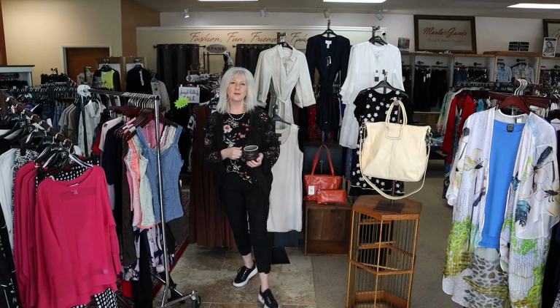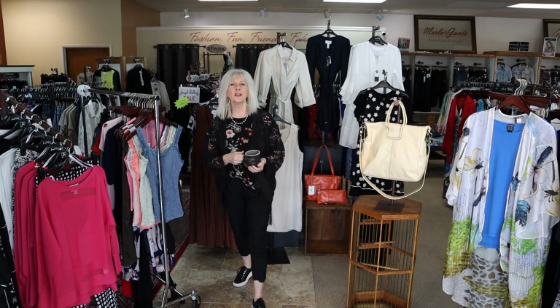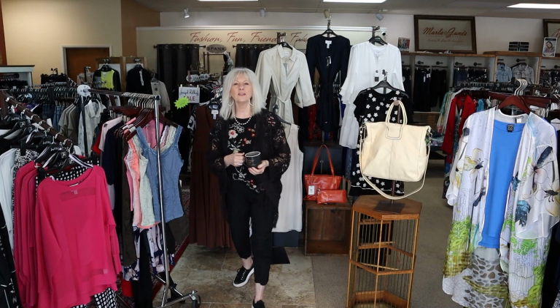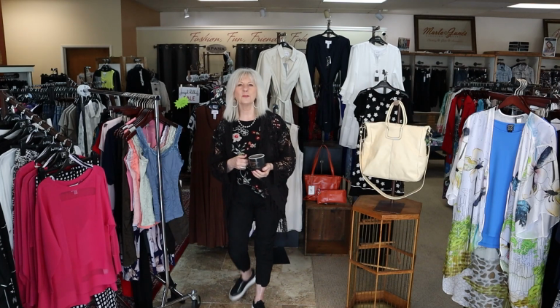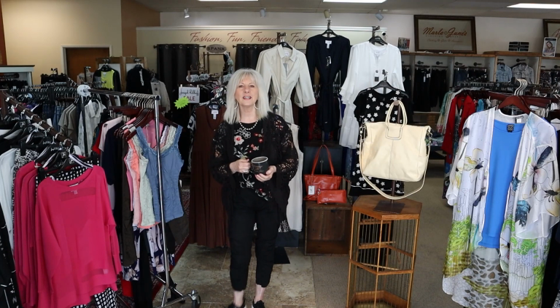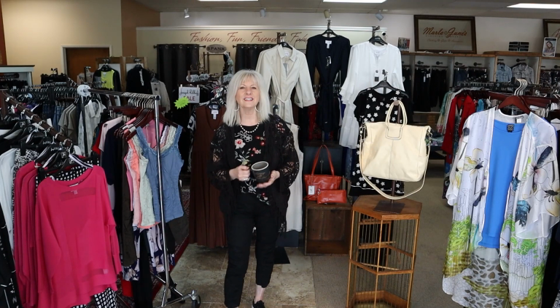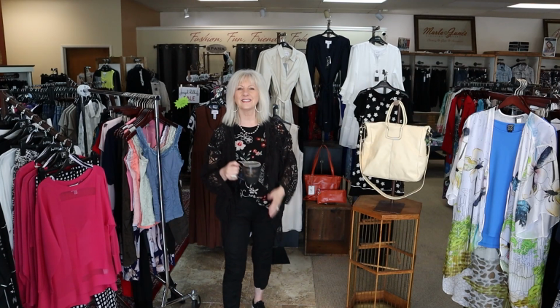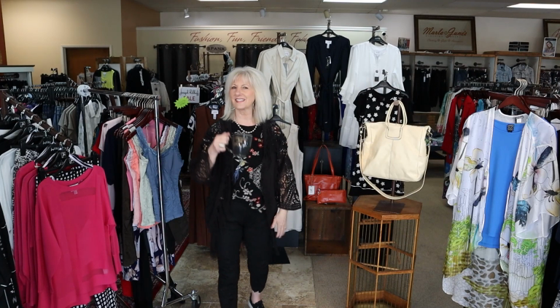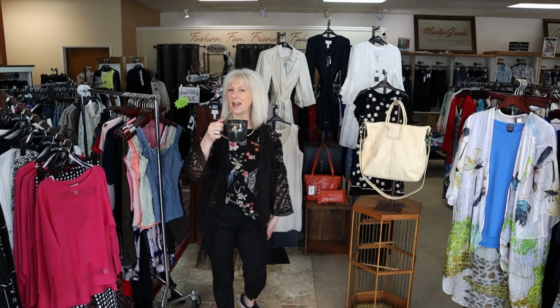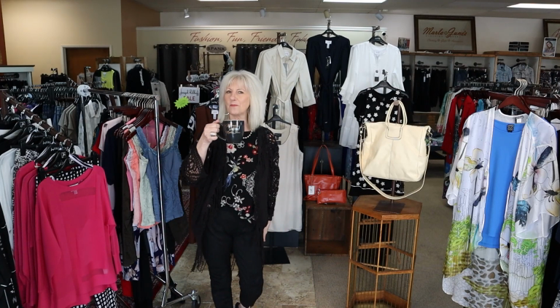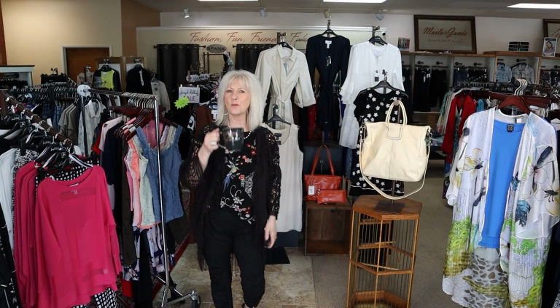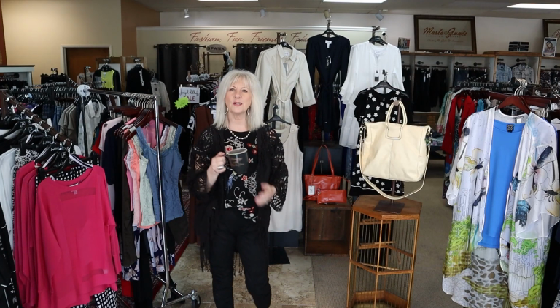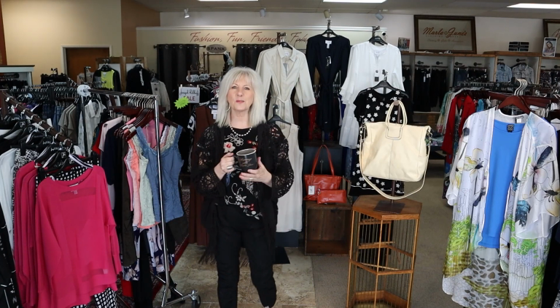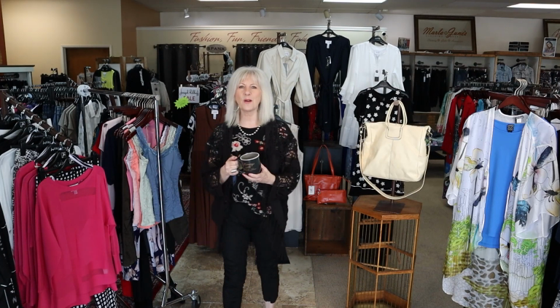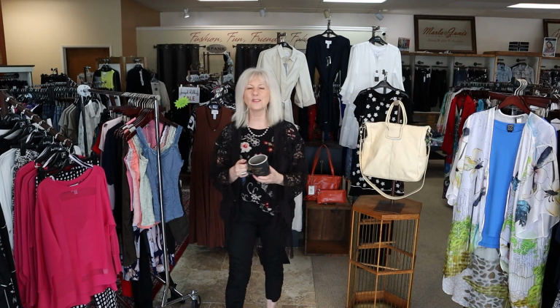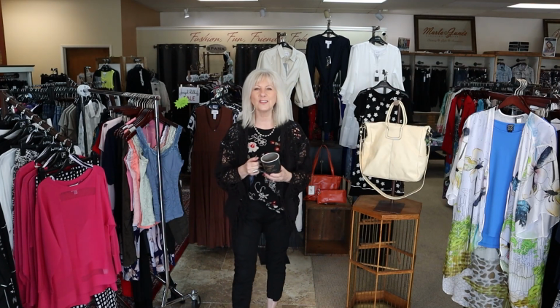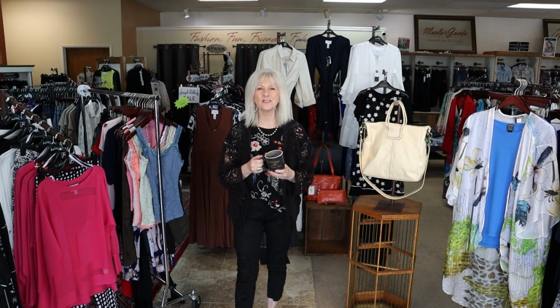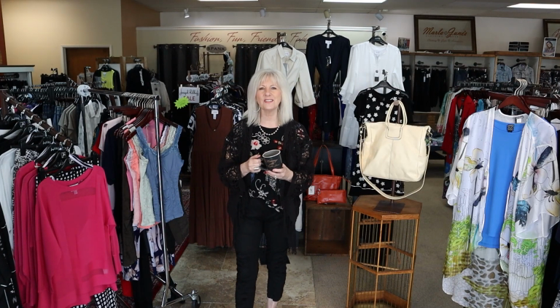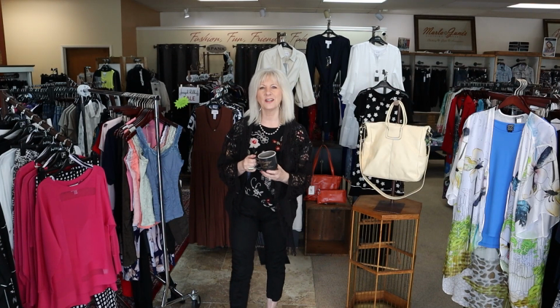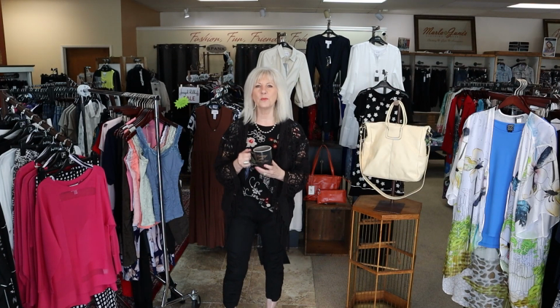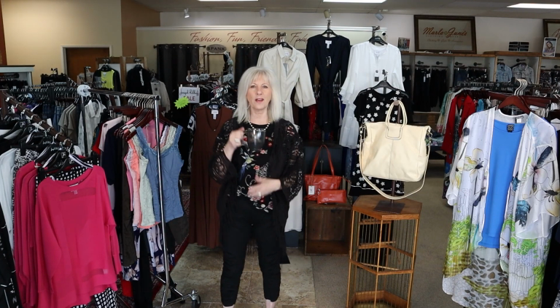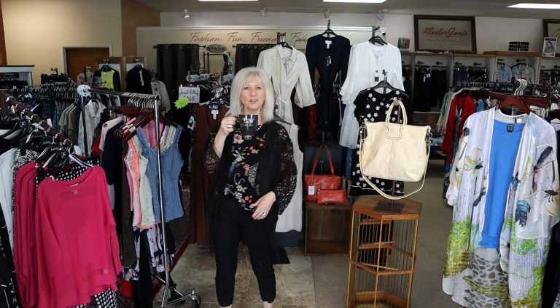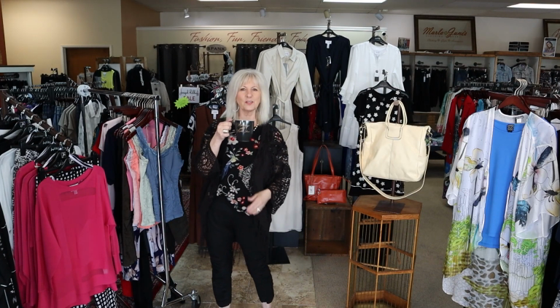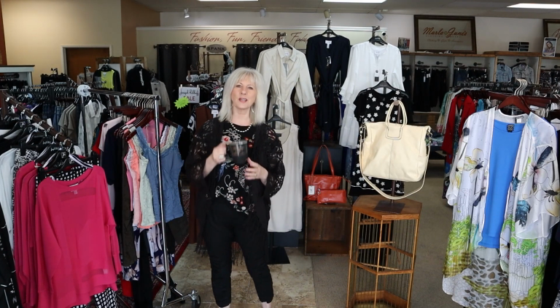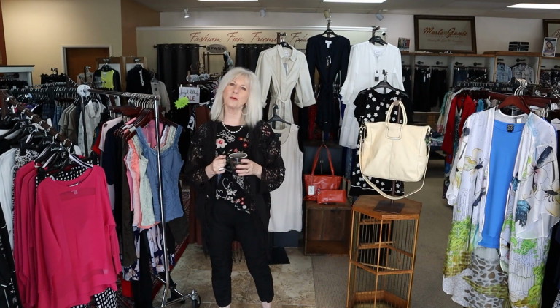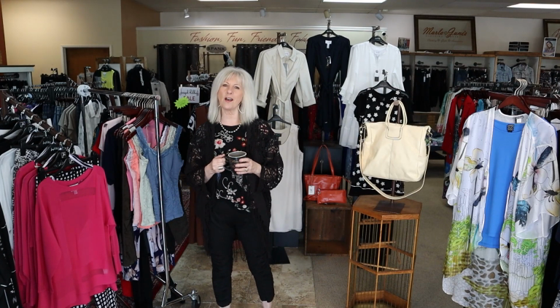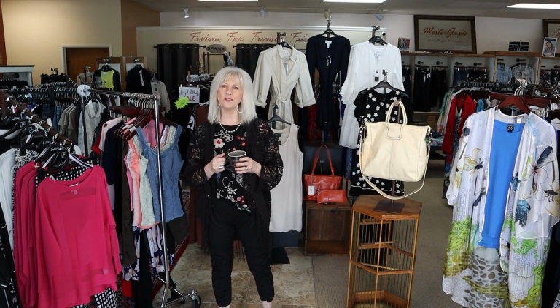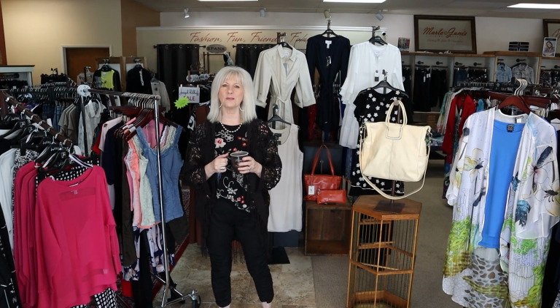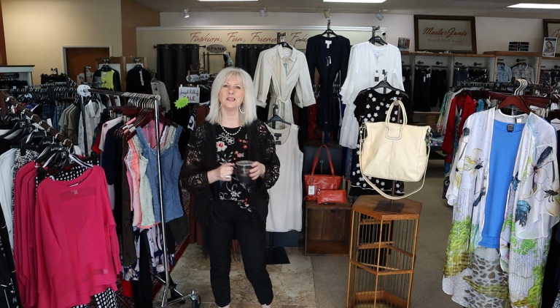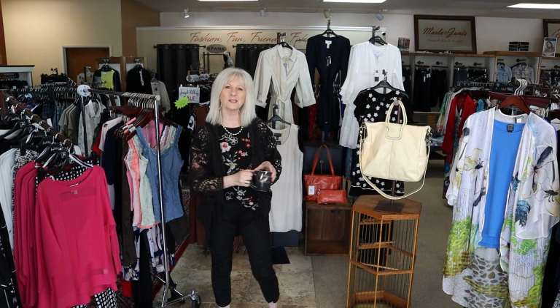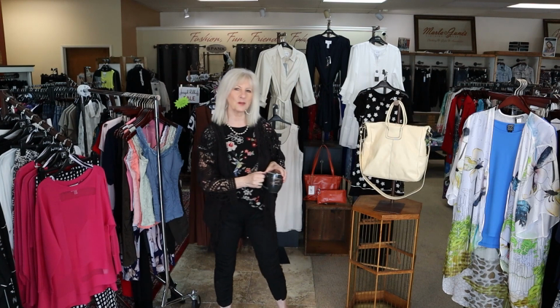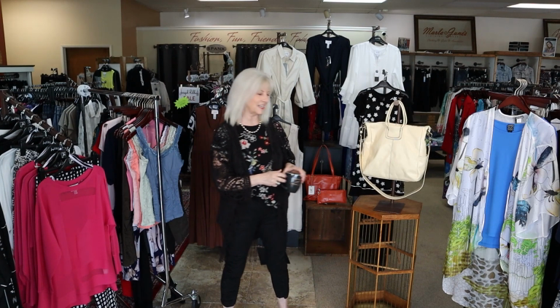Good morning everyone! It's time for Mornings with Marla June. Hope you're having your first cup of coffee with me this morning.